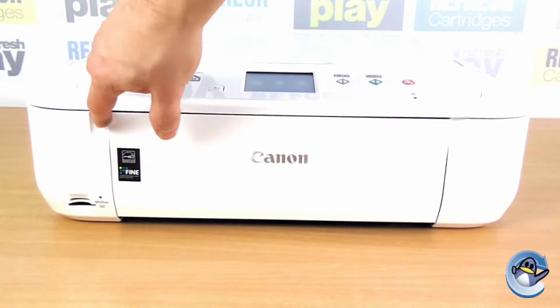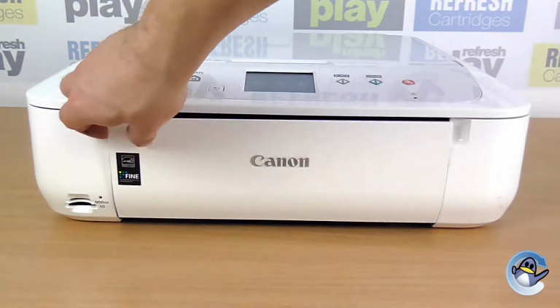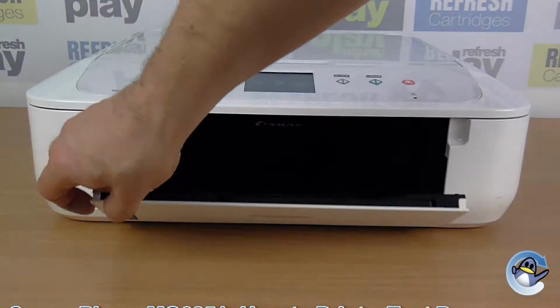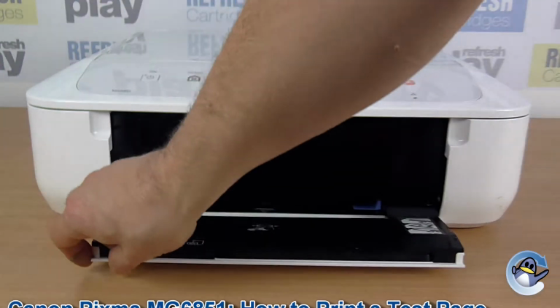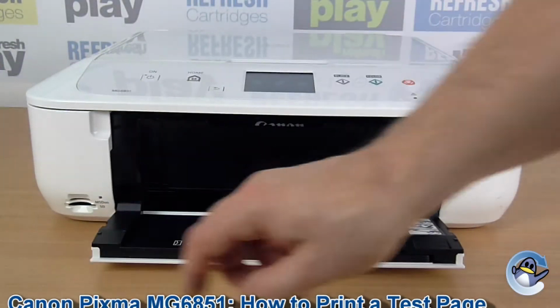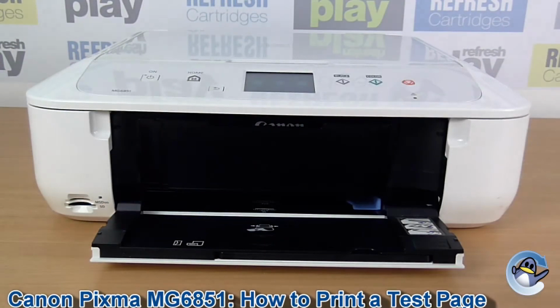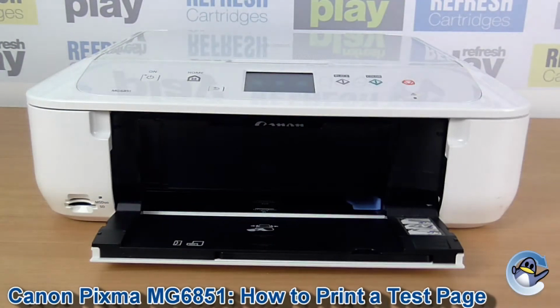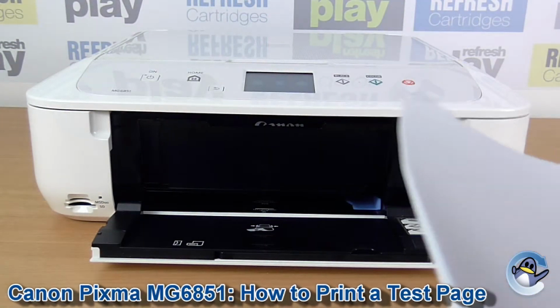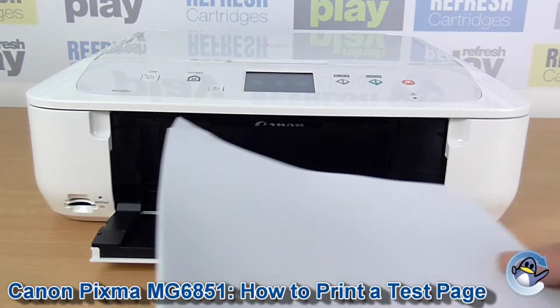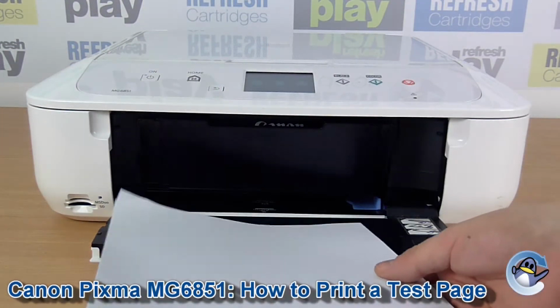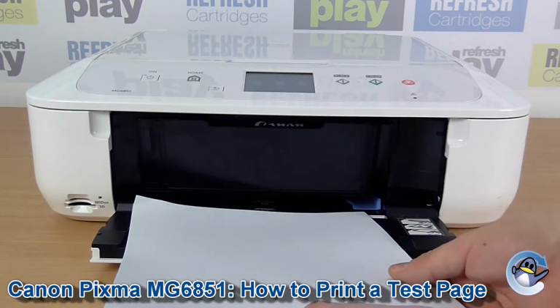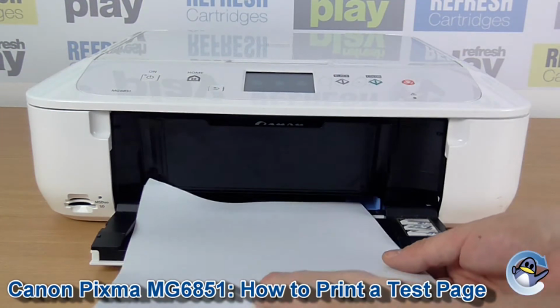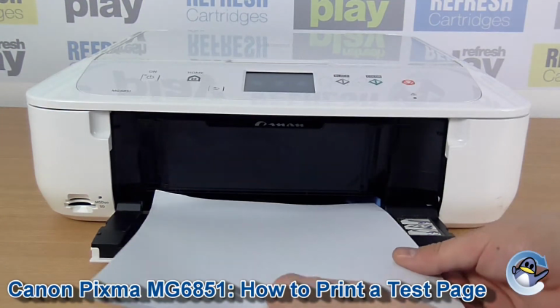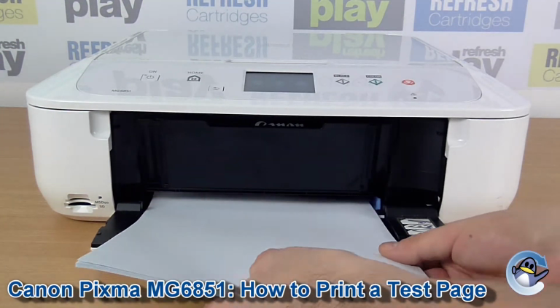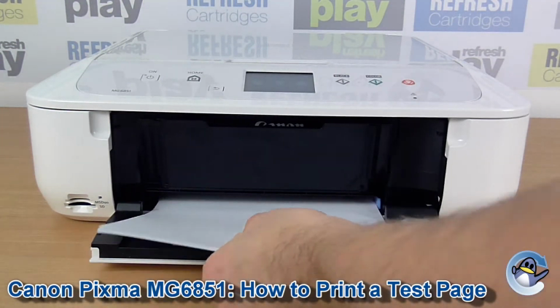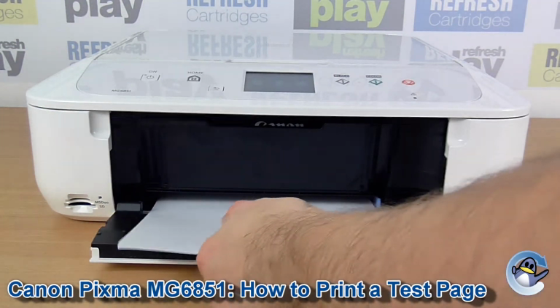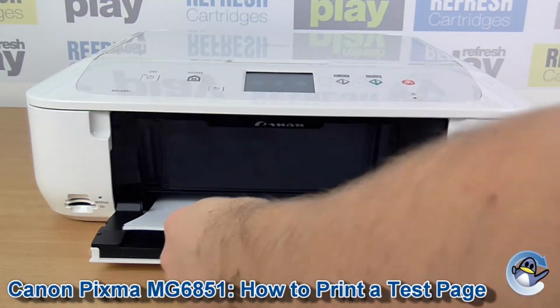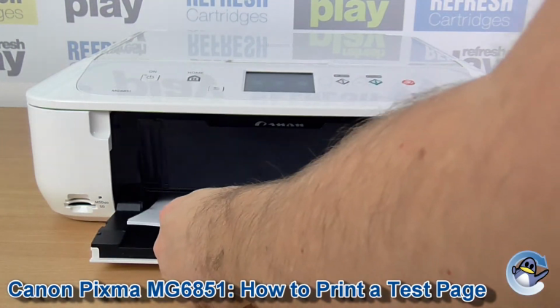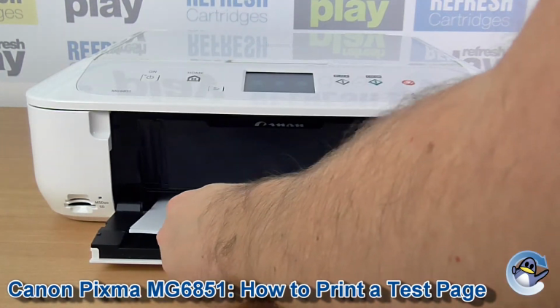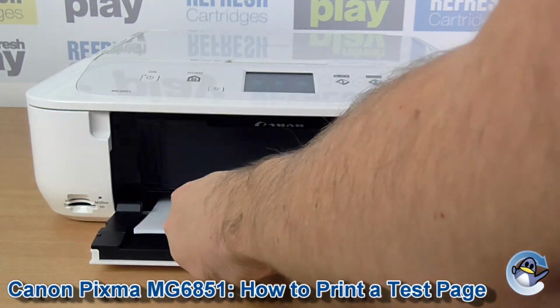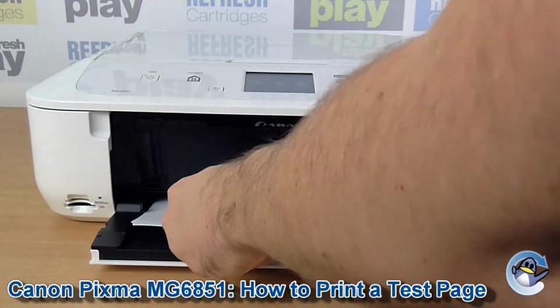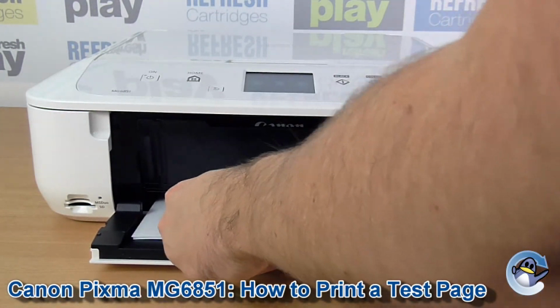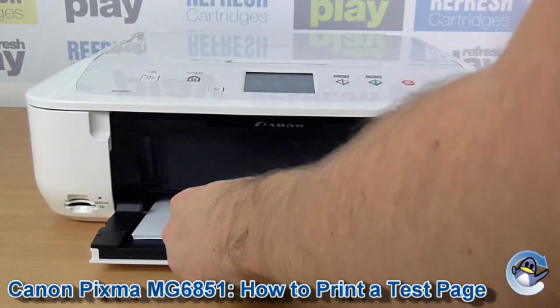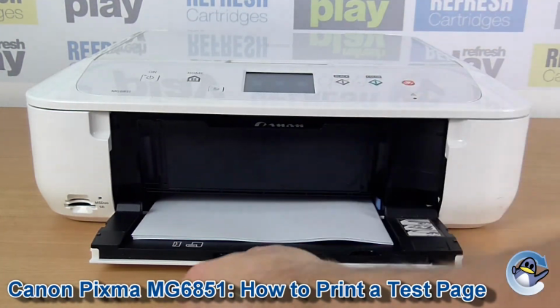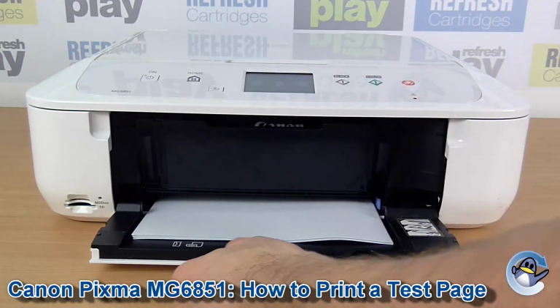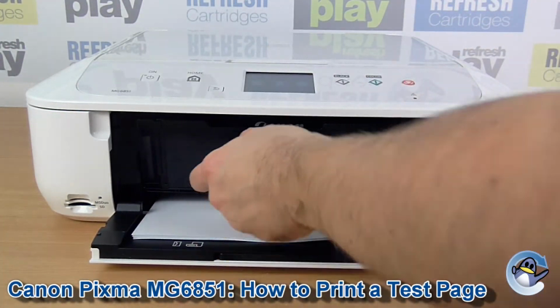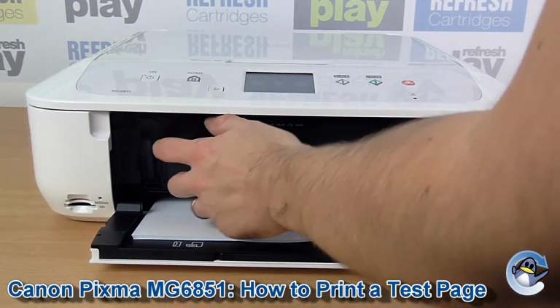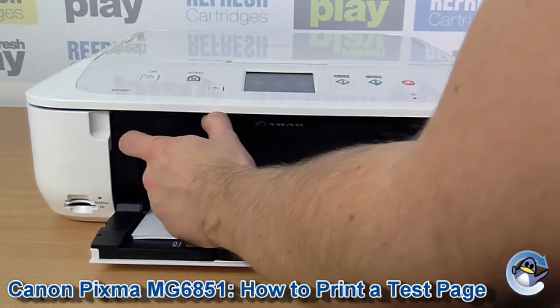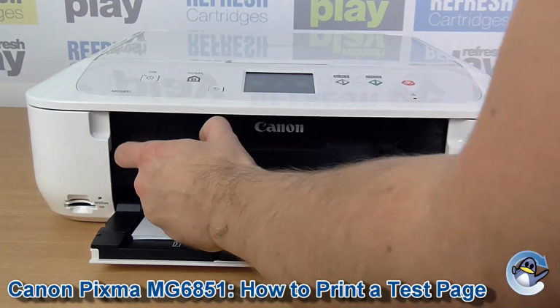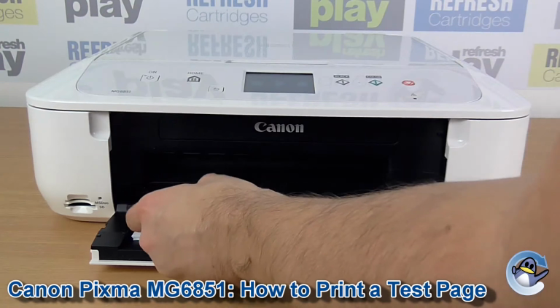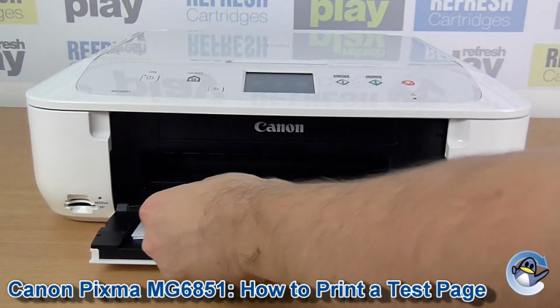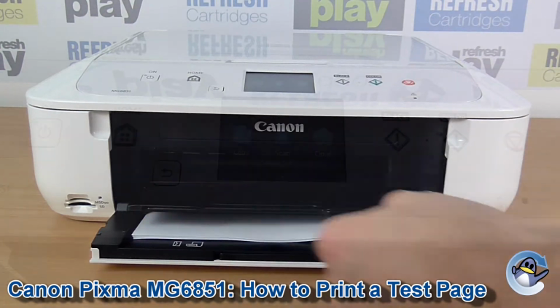Hi there, today I'm going to show you how to do a nozzle check test page on a MG6851.